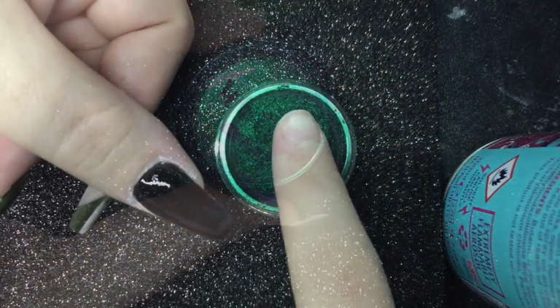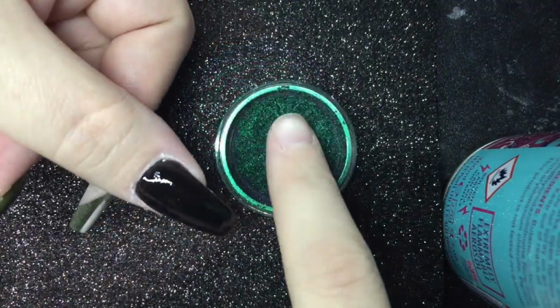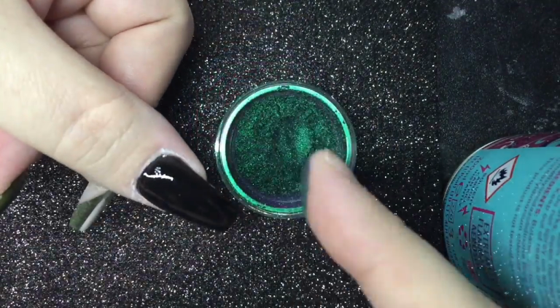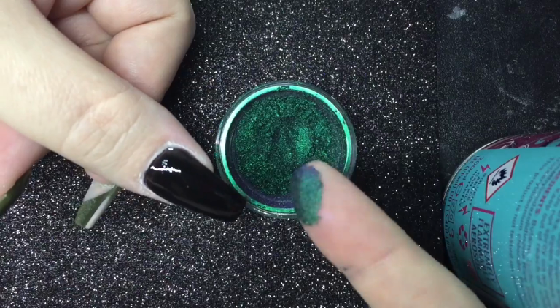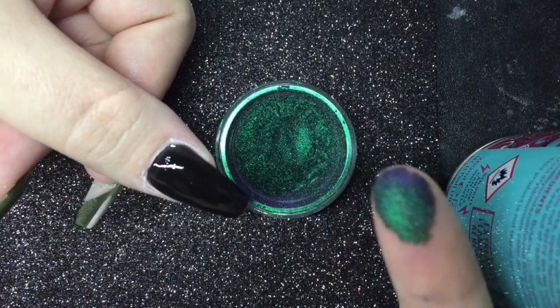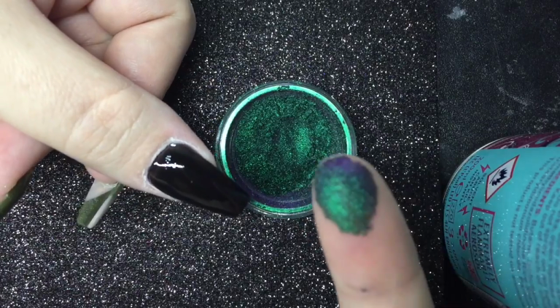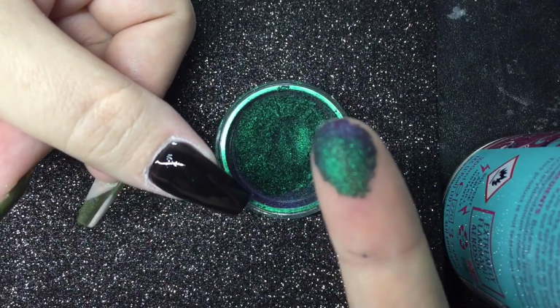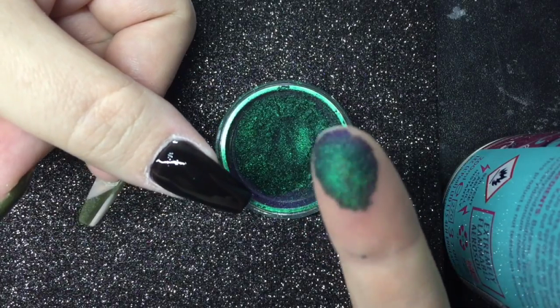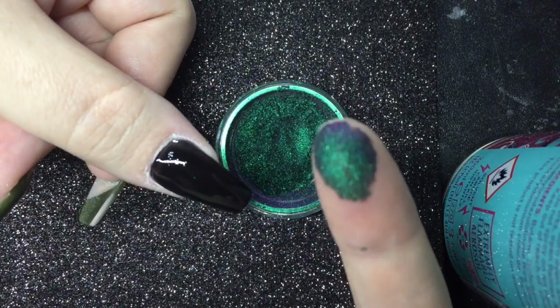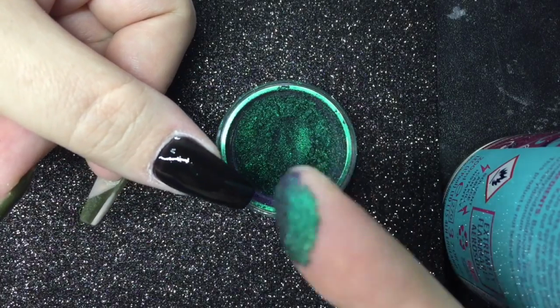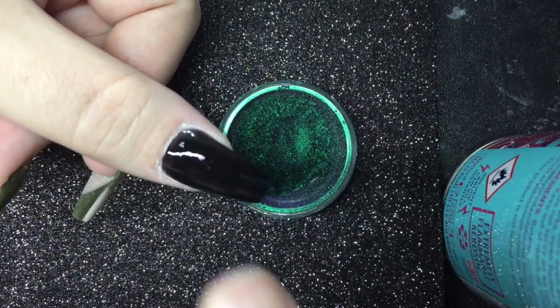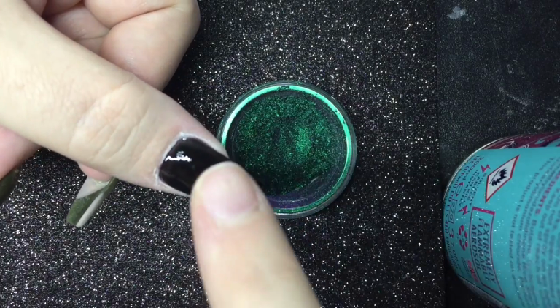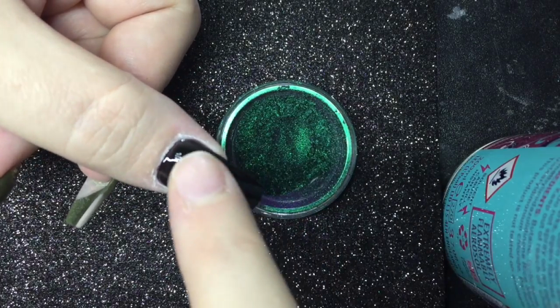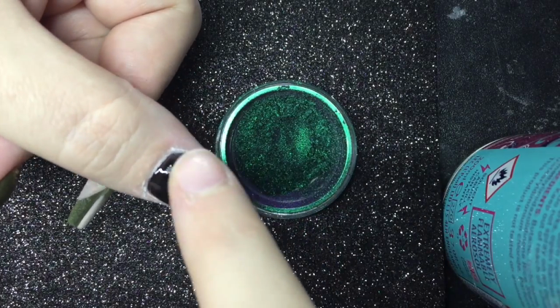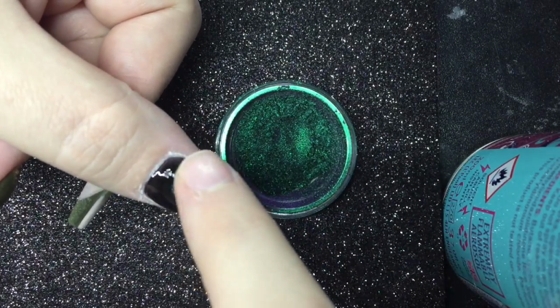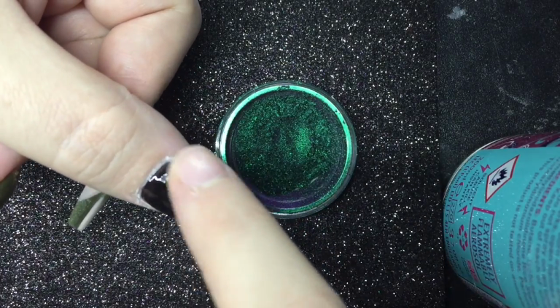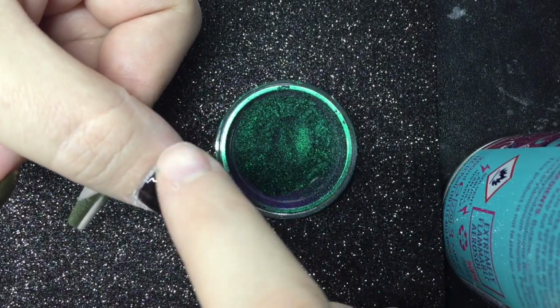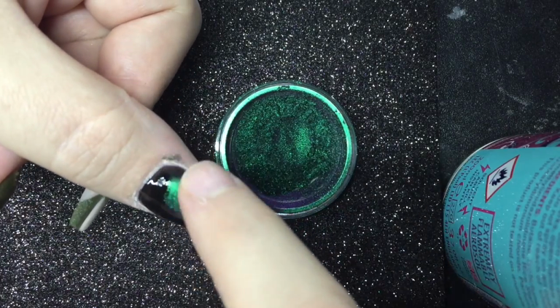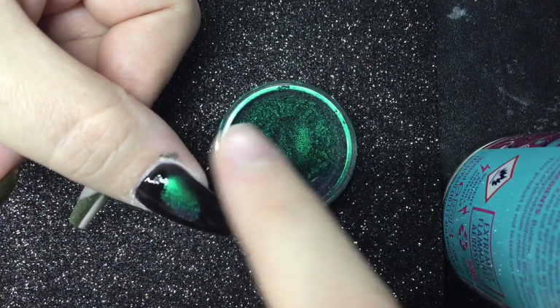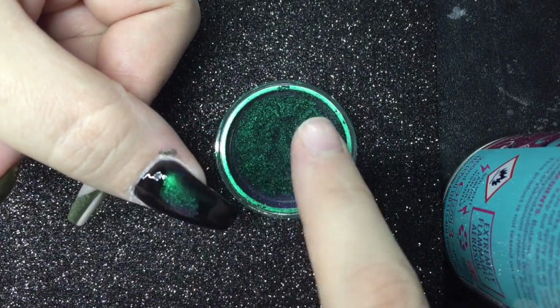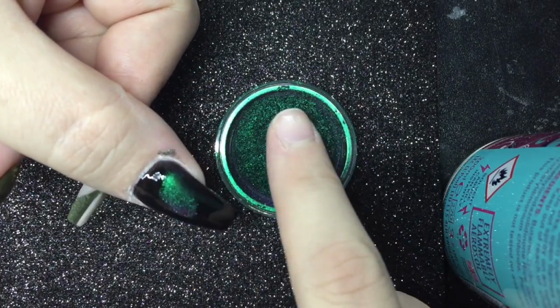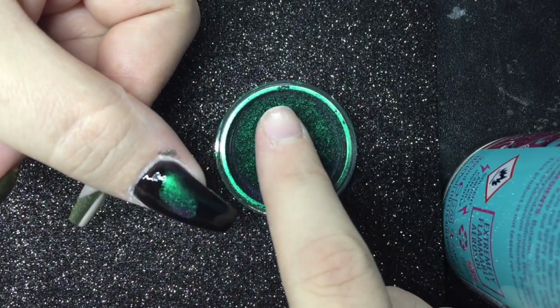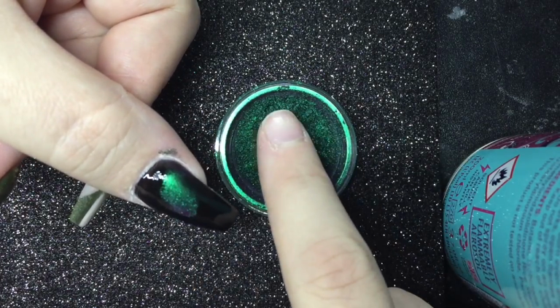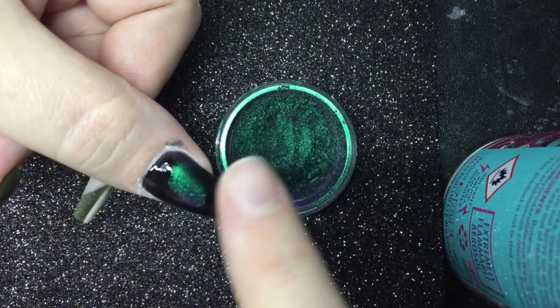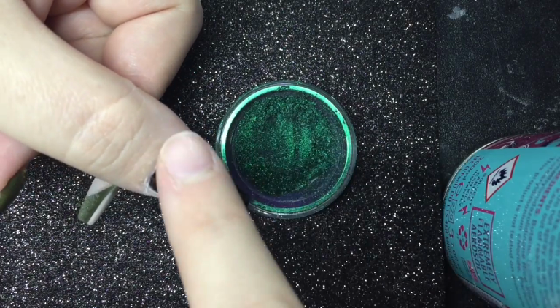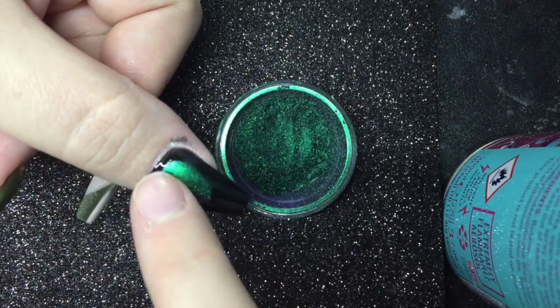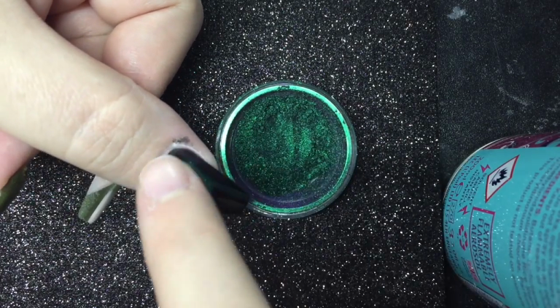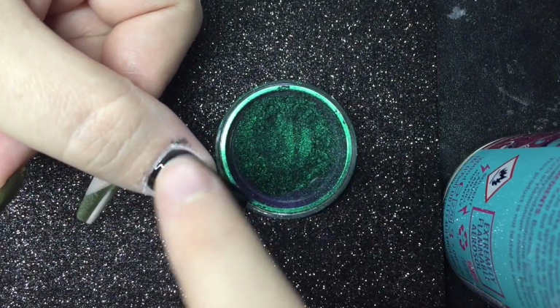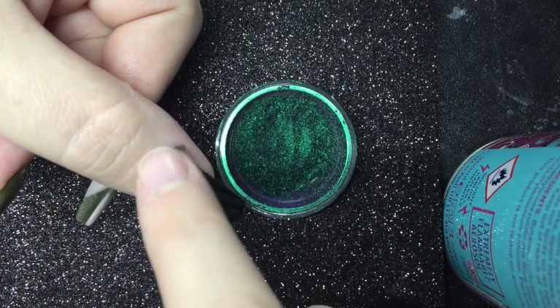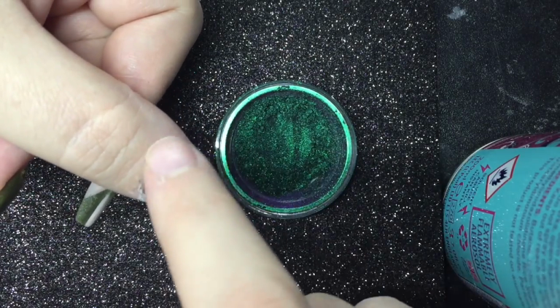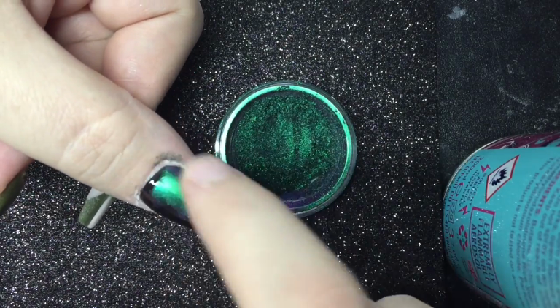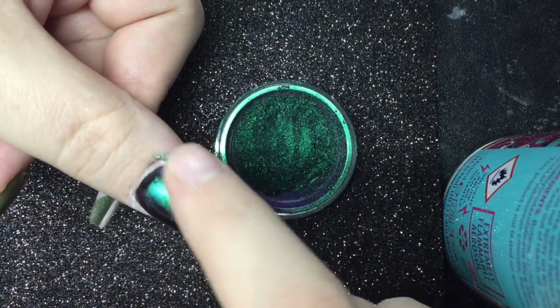Once that's cured, I just like to dip my finger into the powder and then rub that onto the nail.